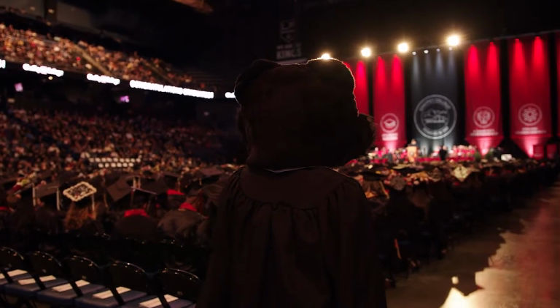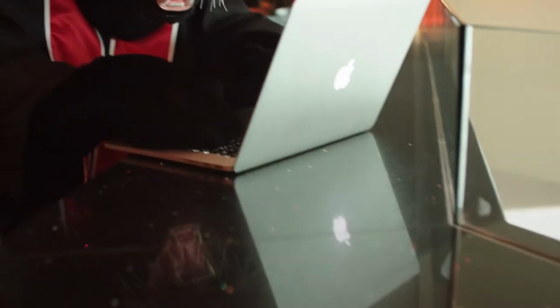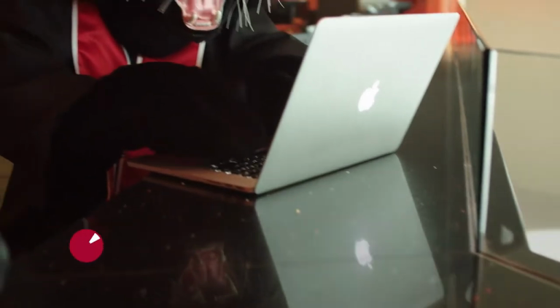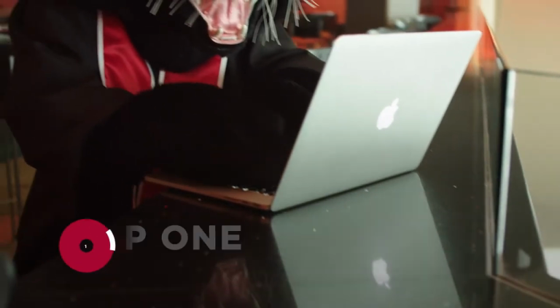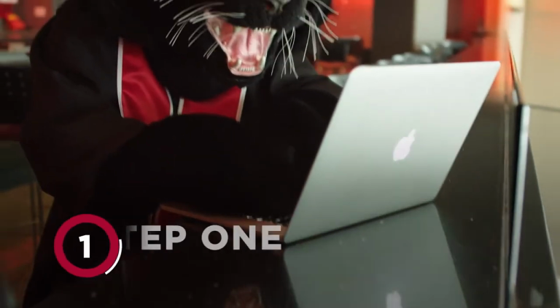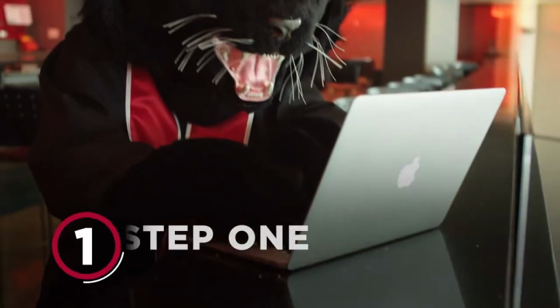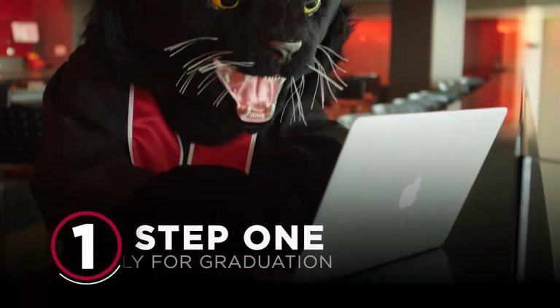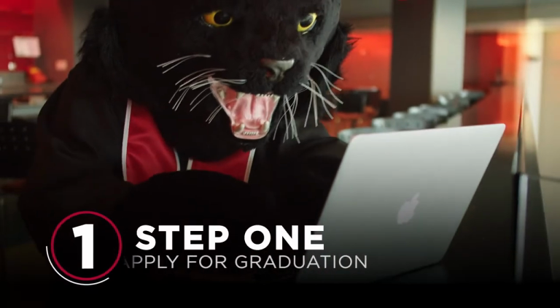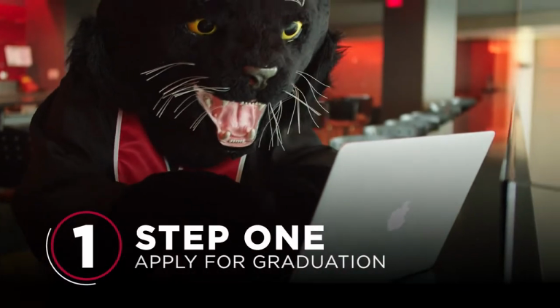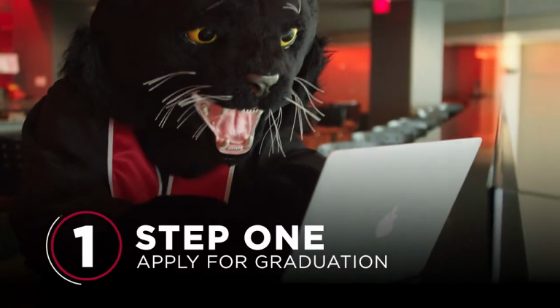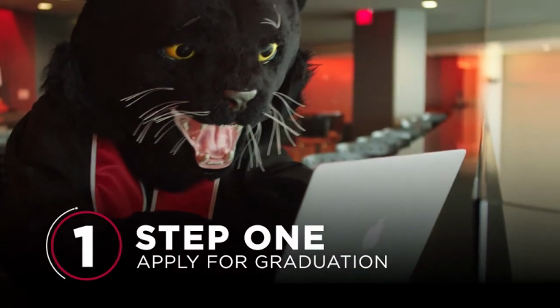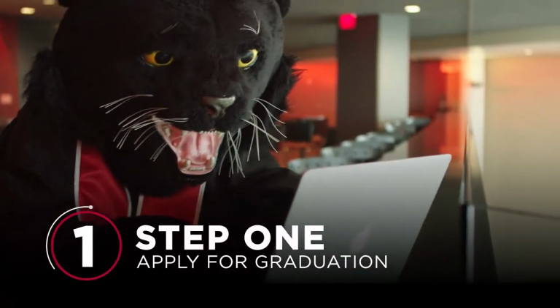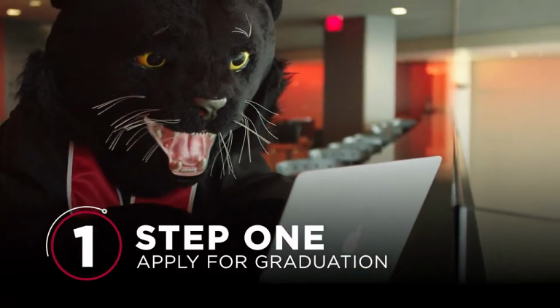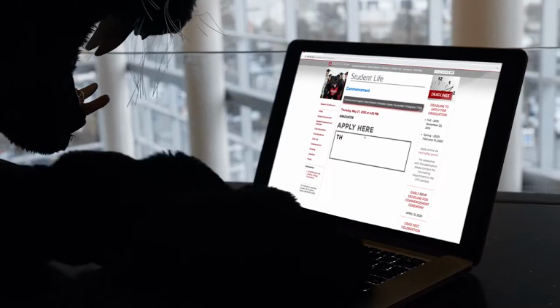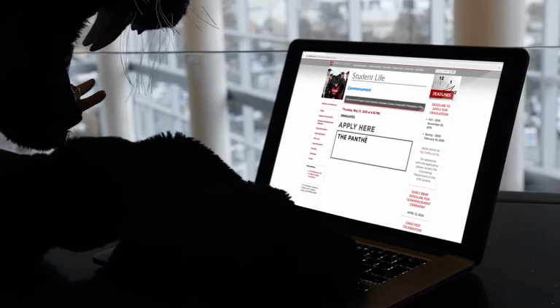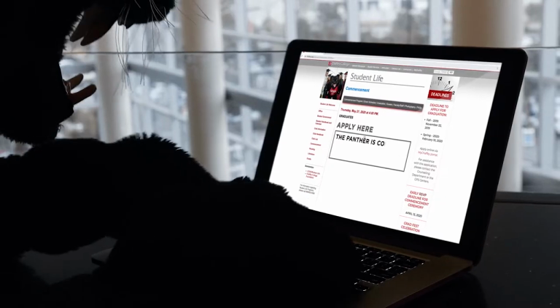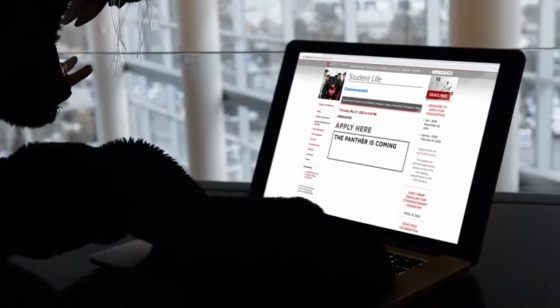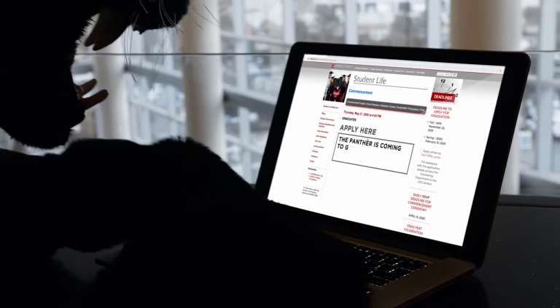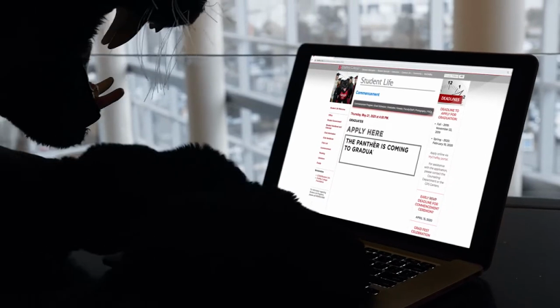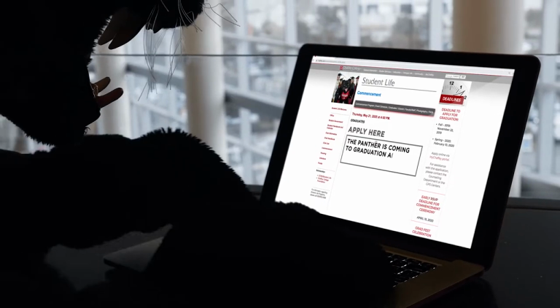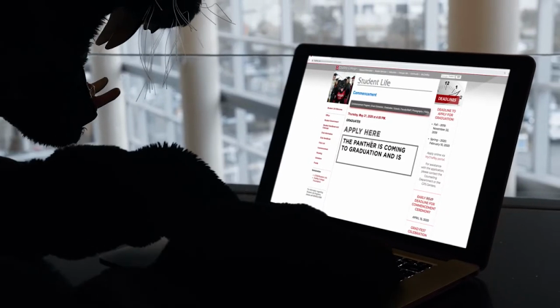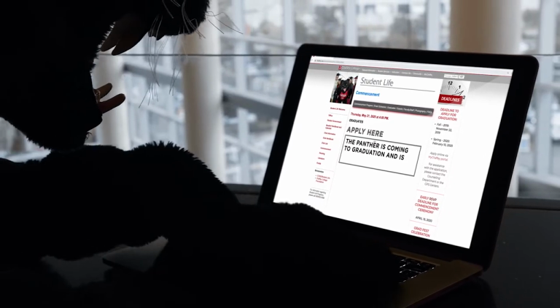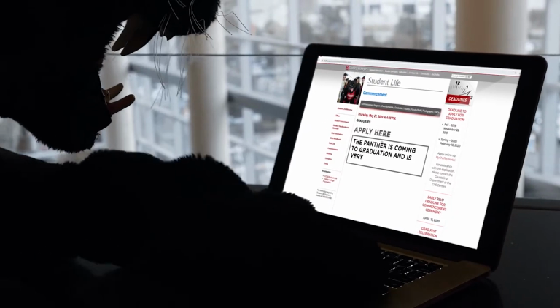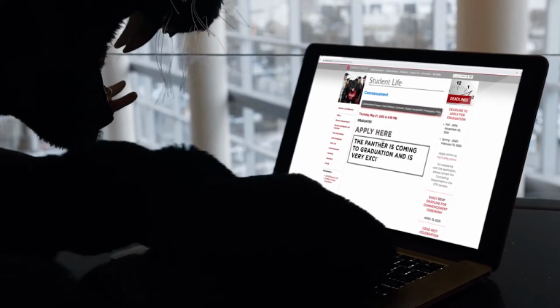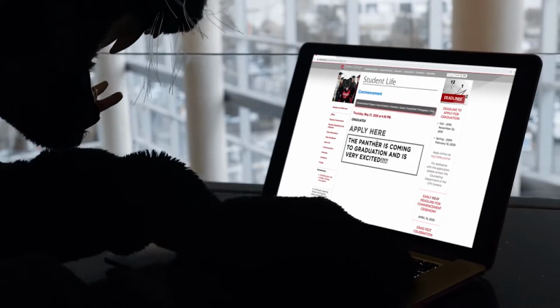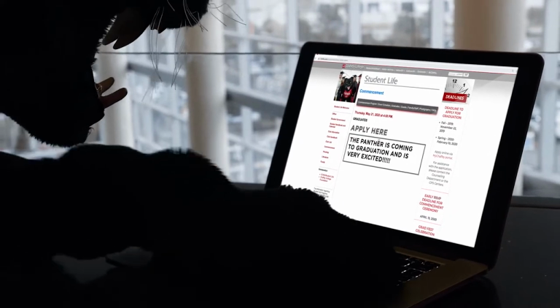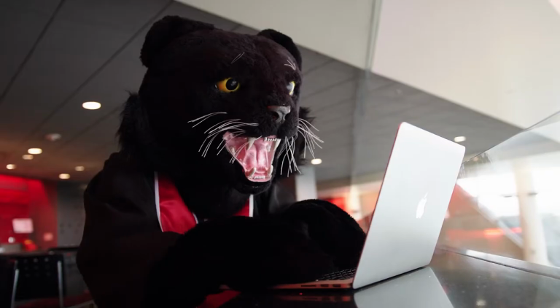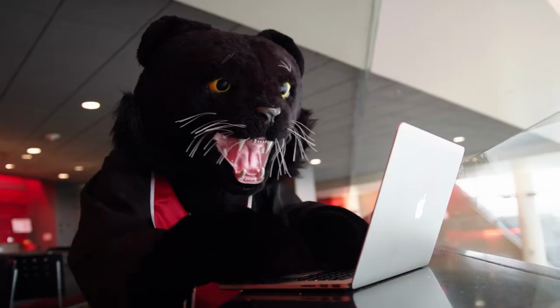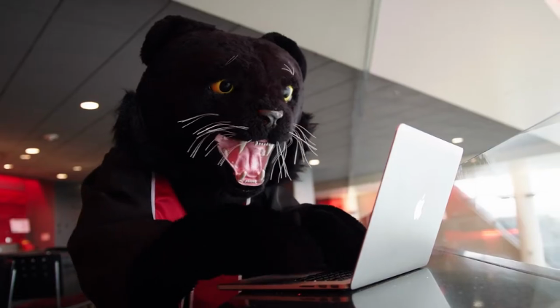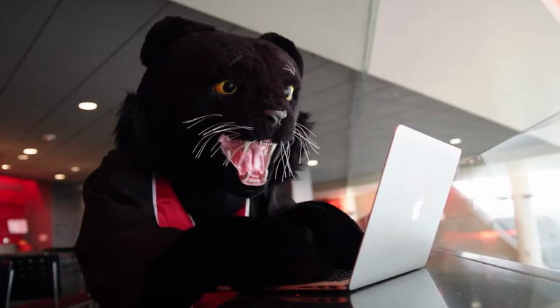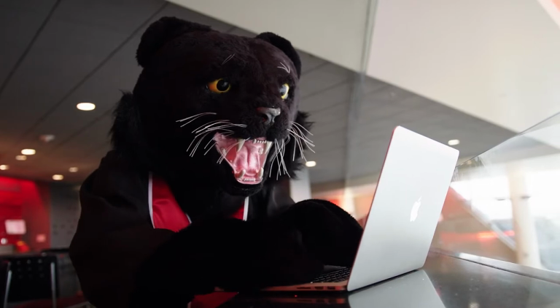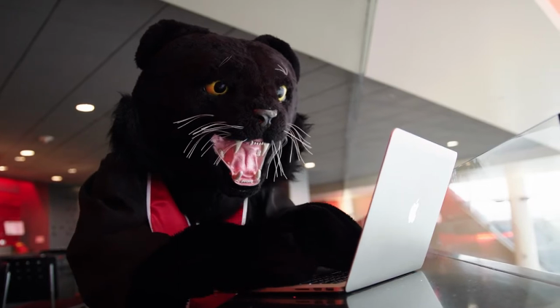Step 1: Apply for graduation on the website below. You can do this from anywhere. The internet is magical like that.